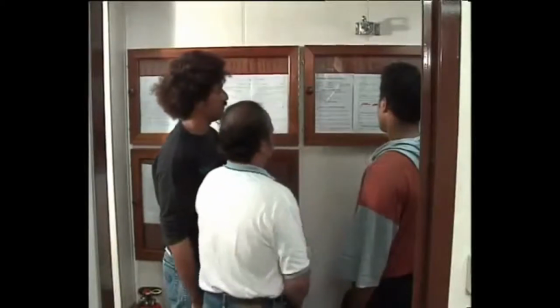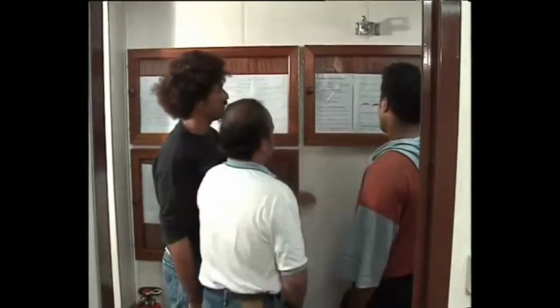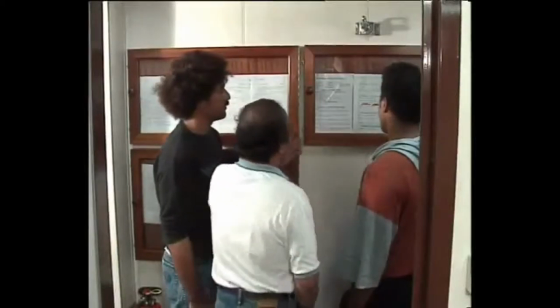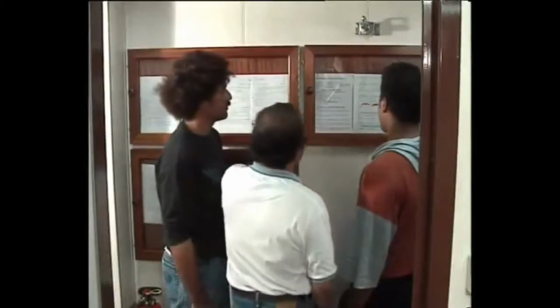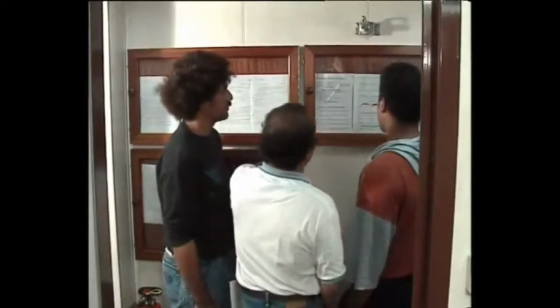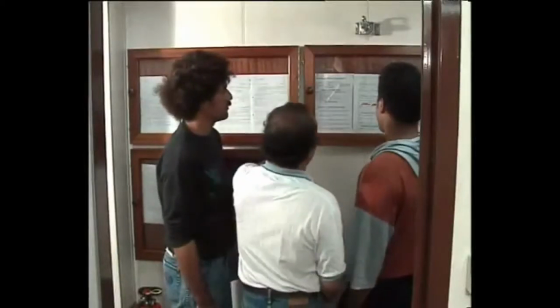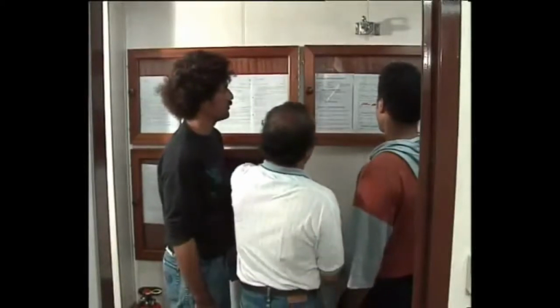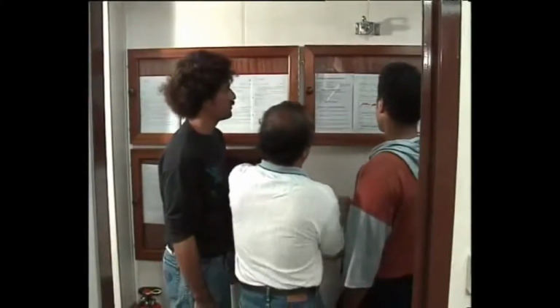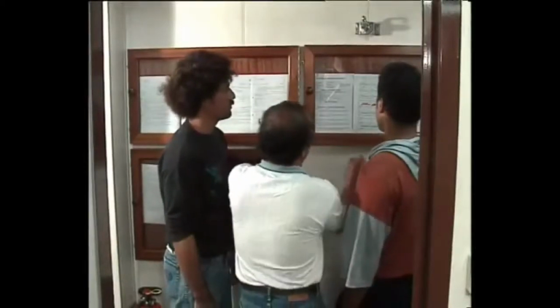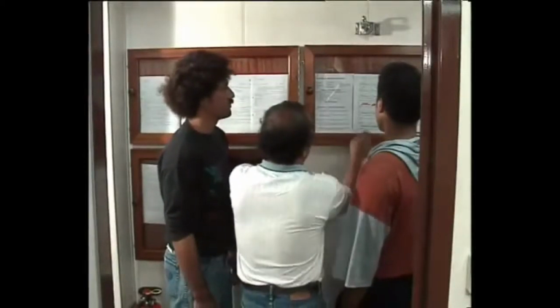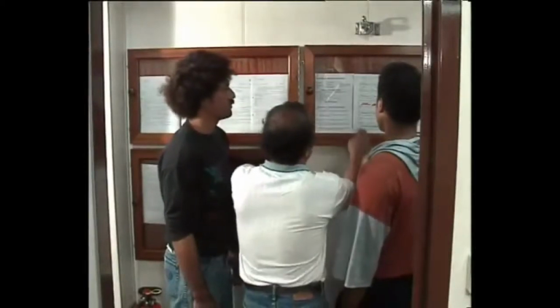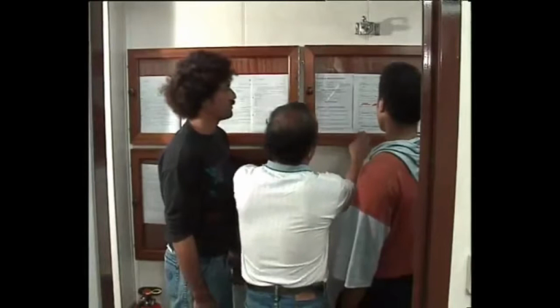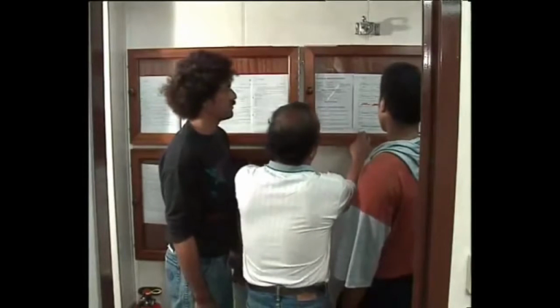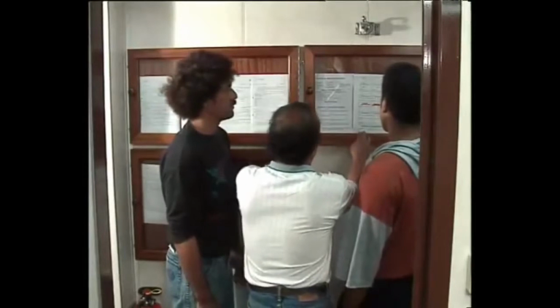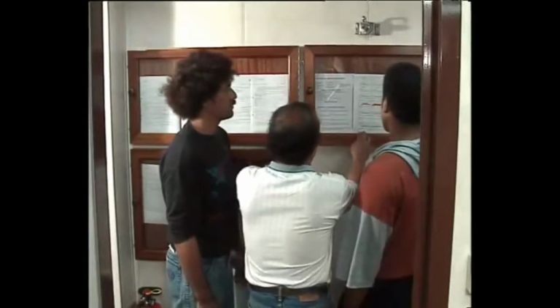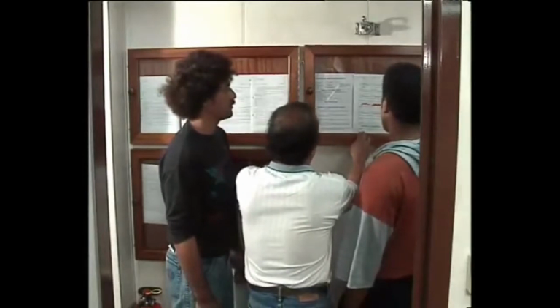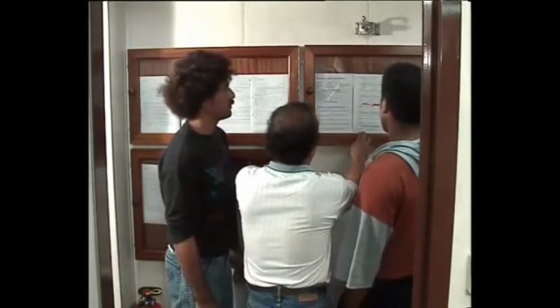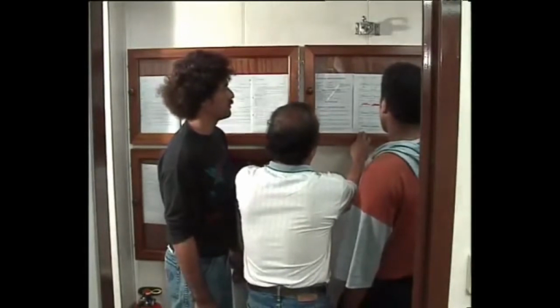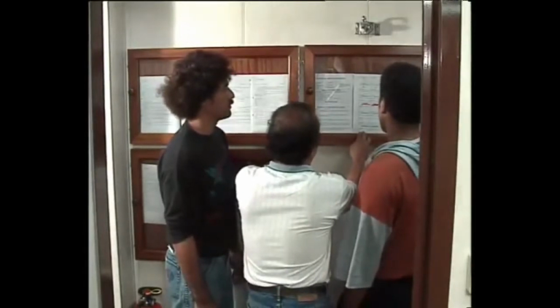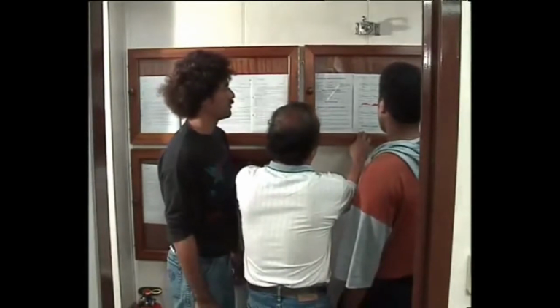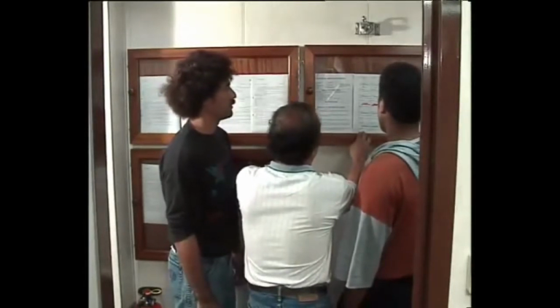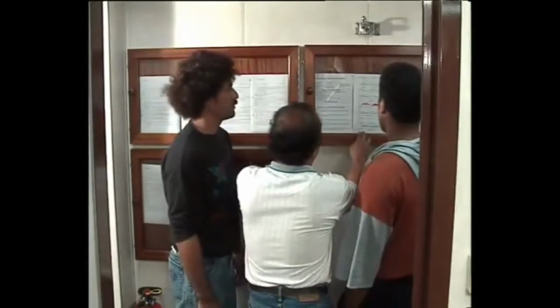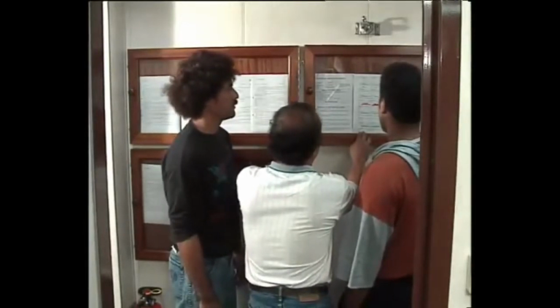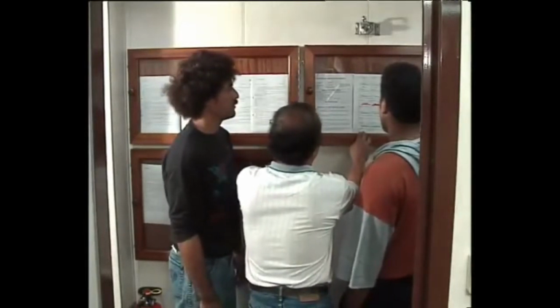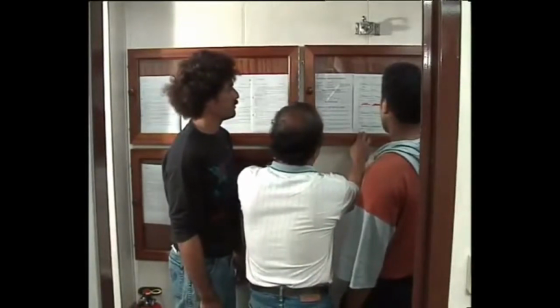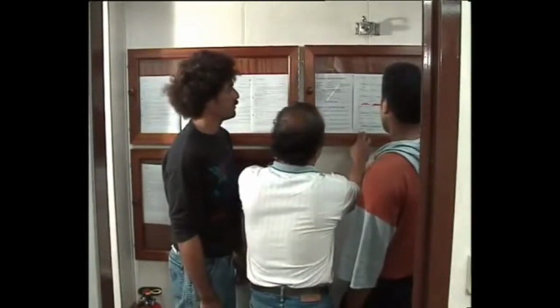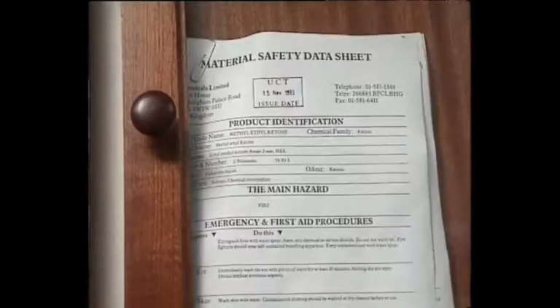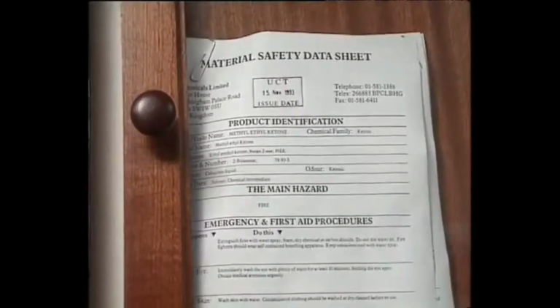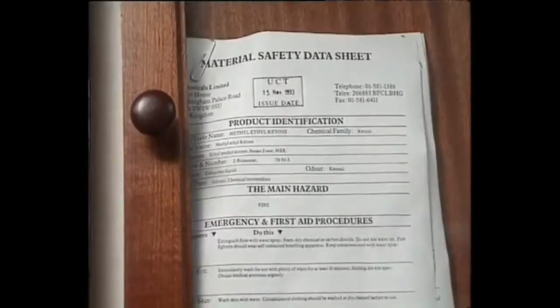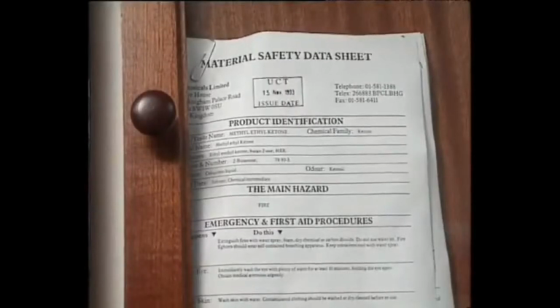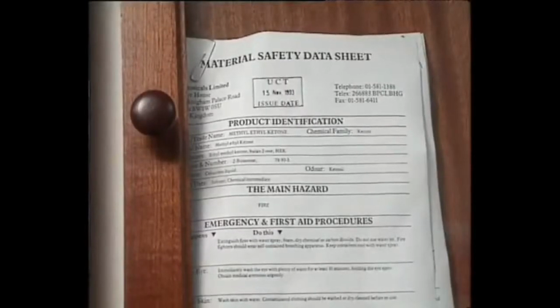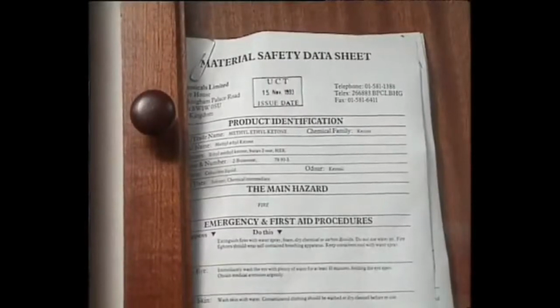You must always double-check the requirements listed in the data sheets, as you will see later.